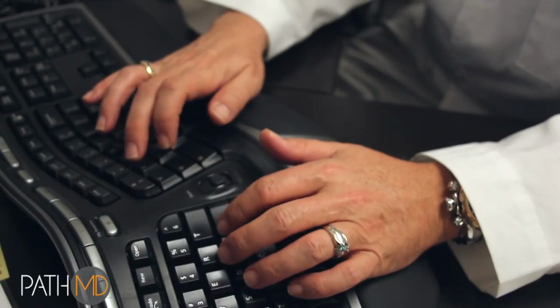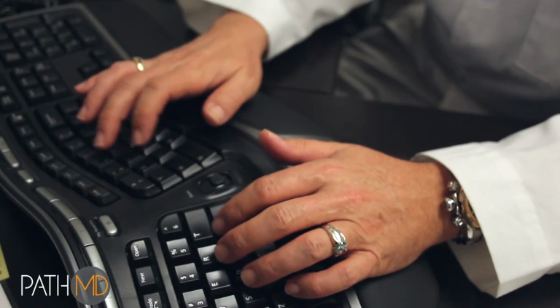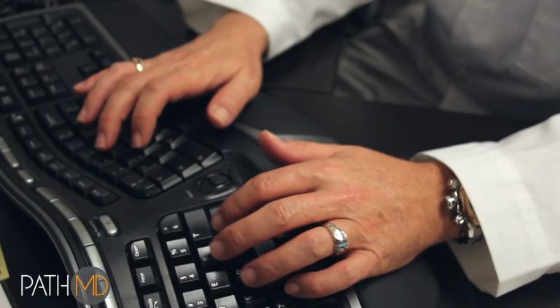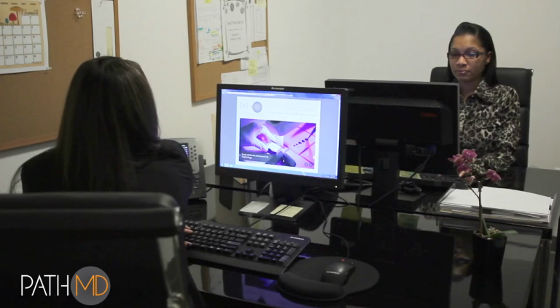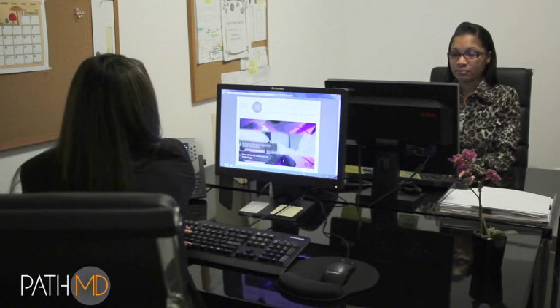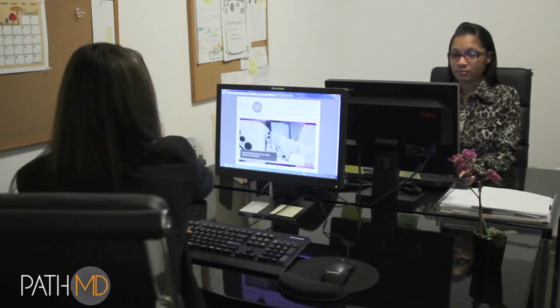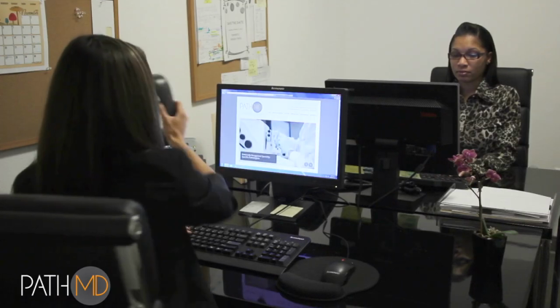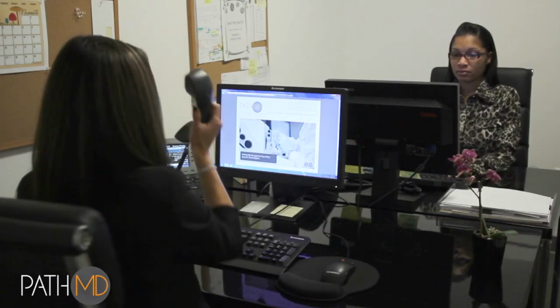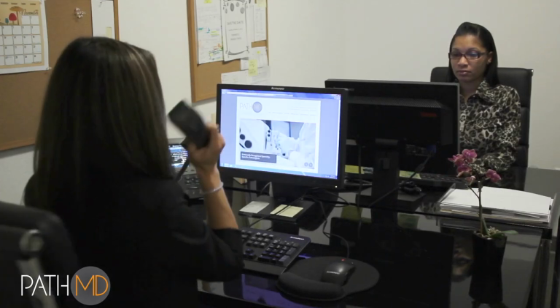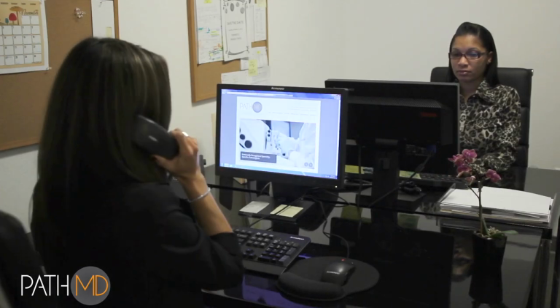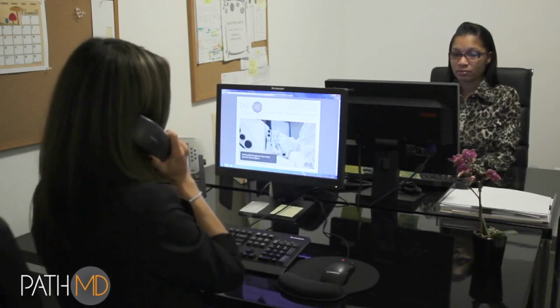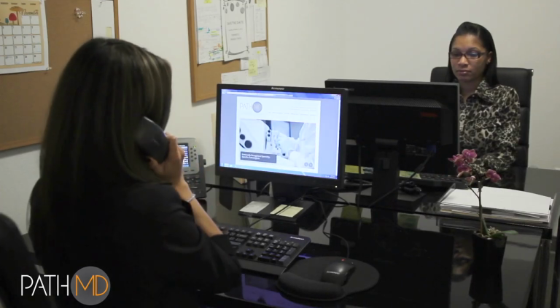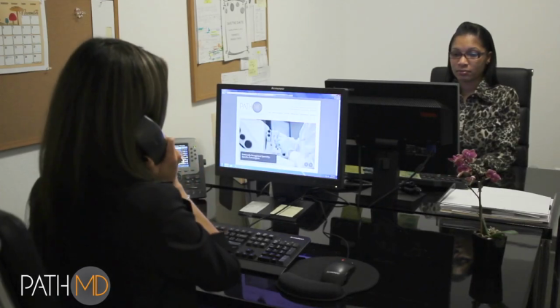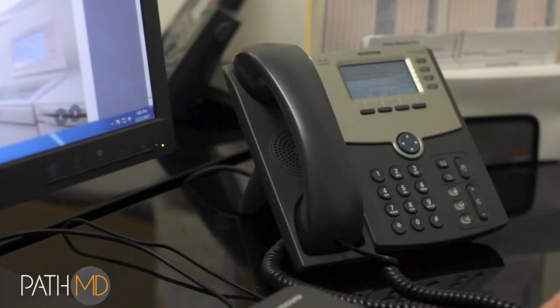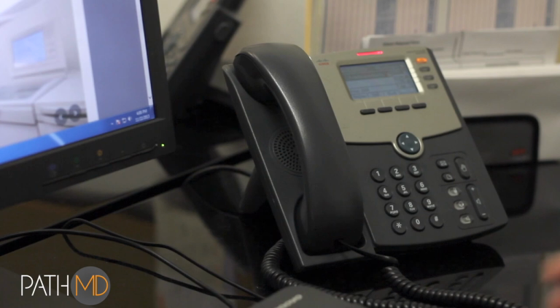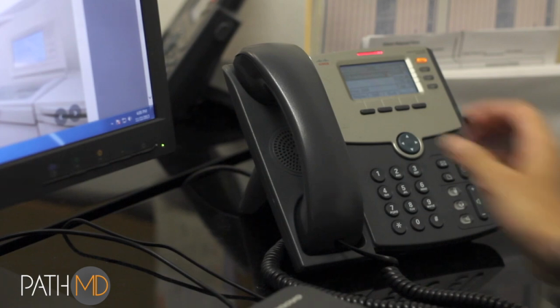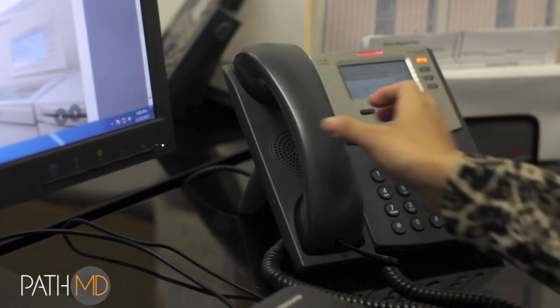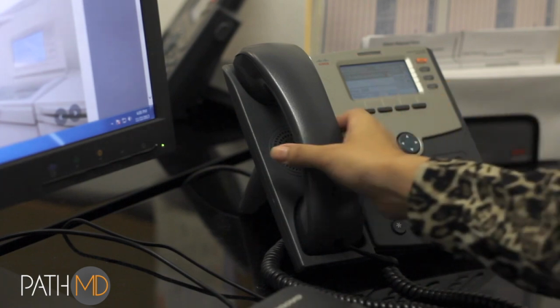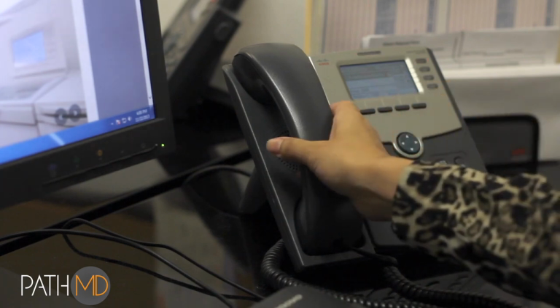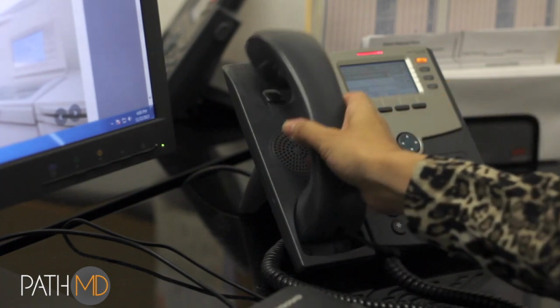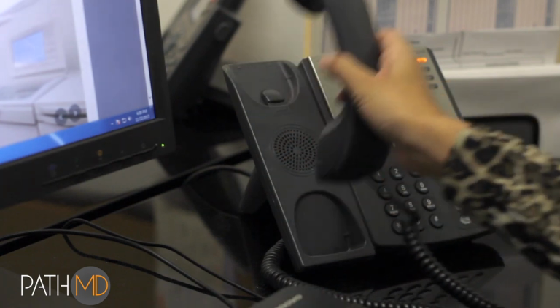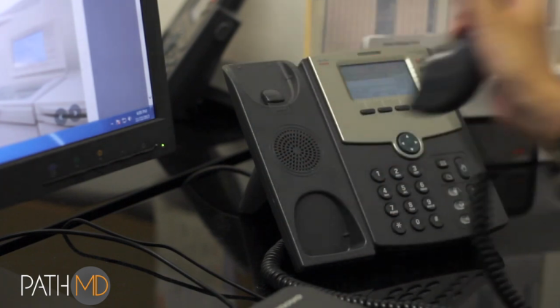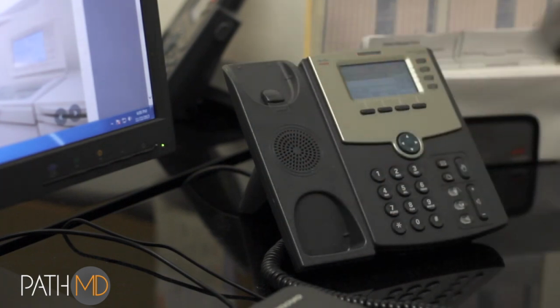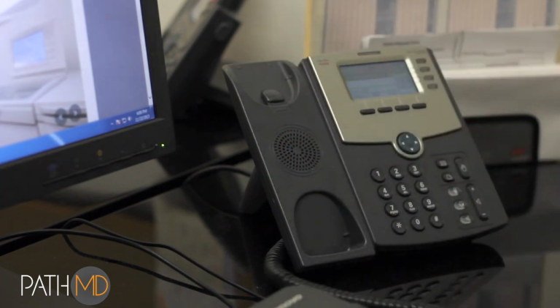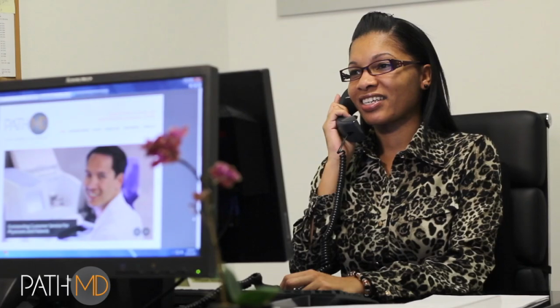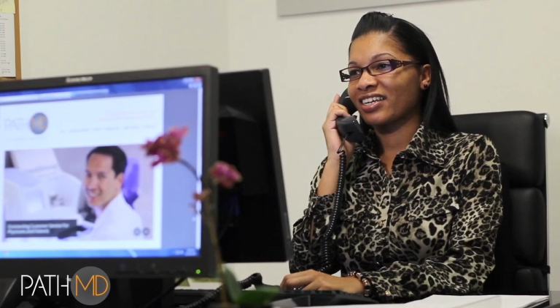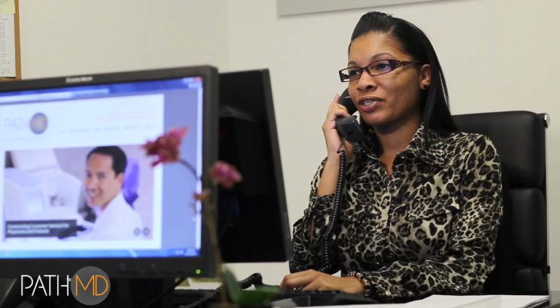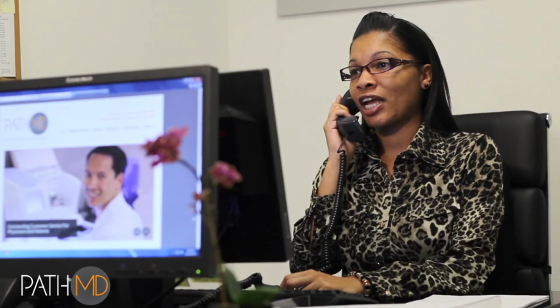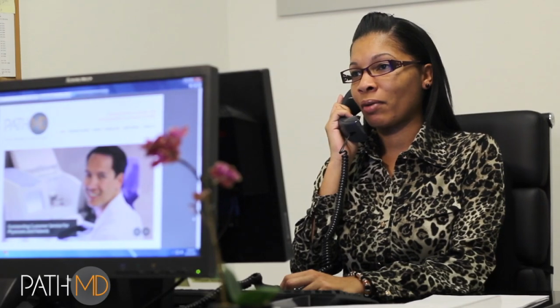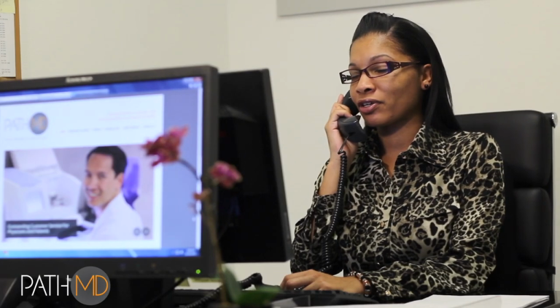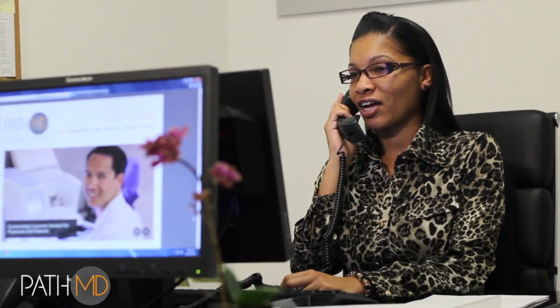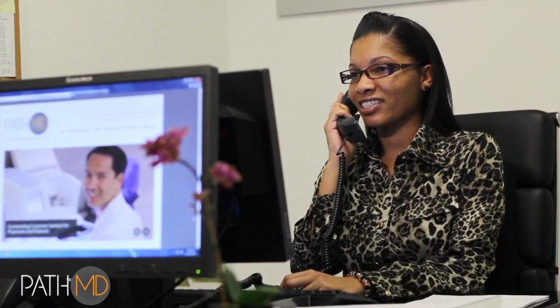Our approach to quality, customer service, and support has established PathMD as the leading reference lab operation on the West Coast. We look forward to working with you as we grow.